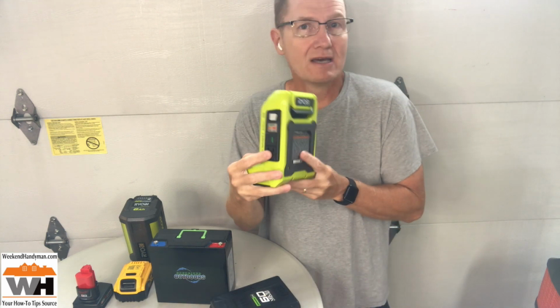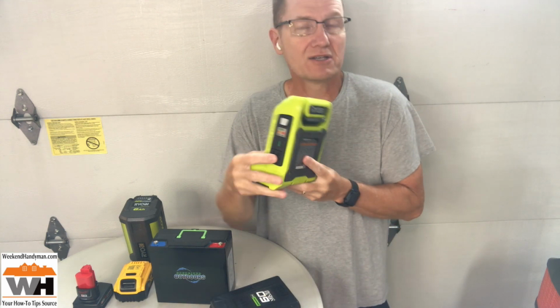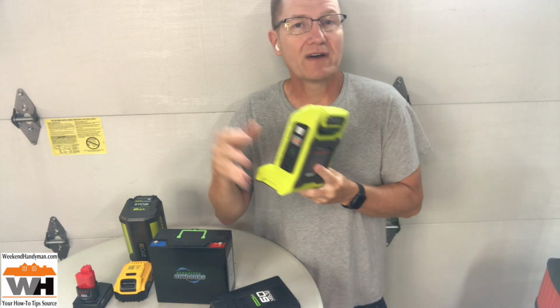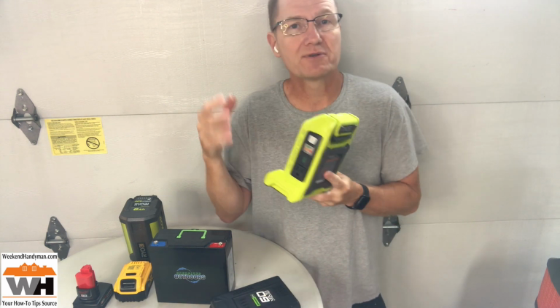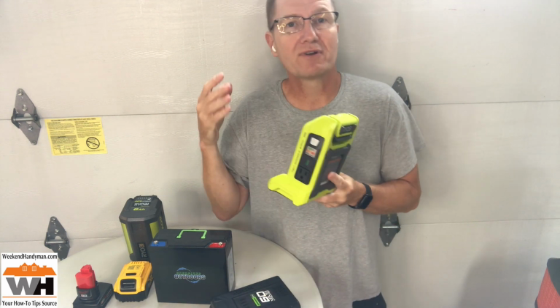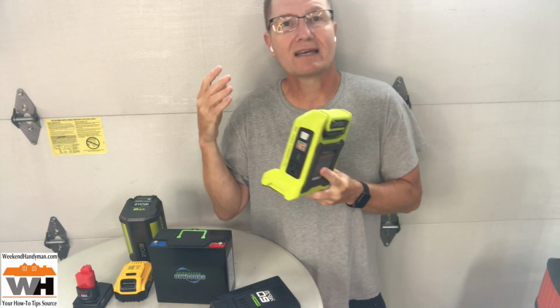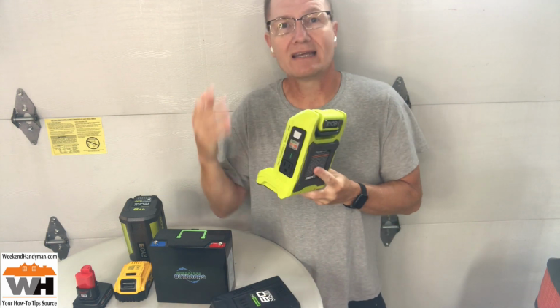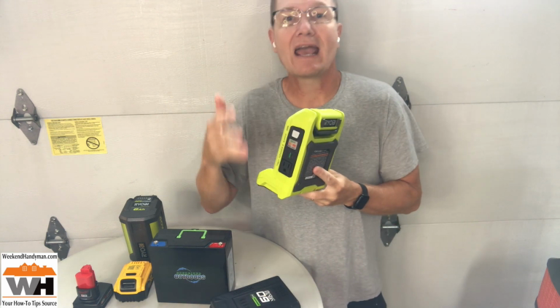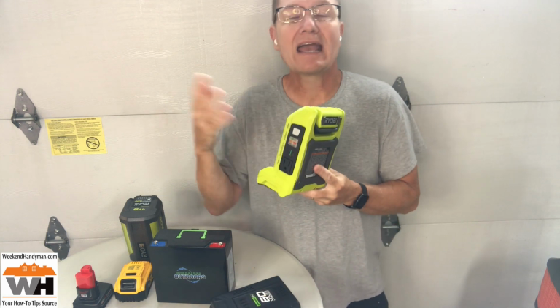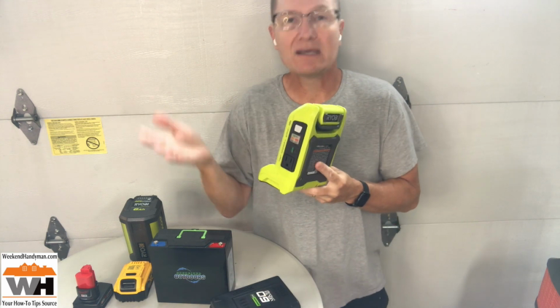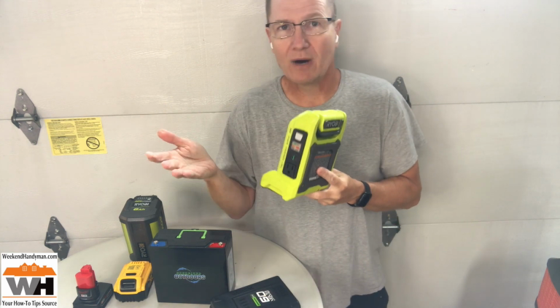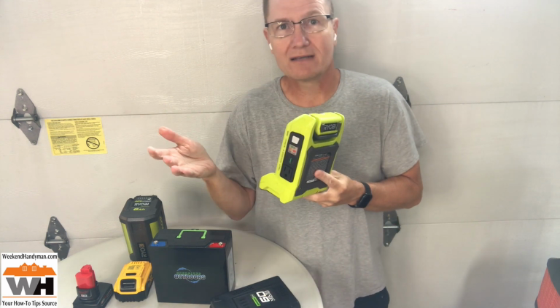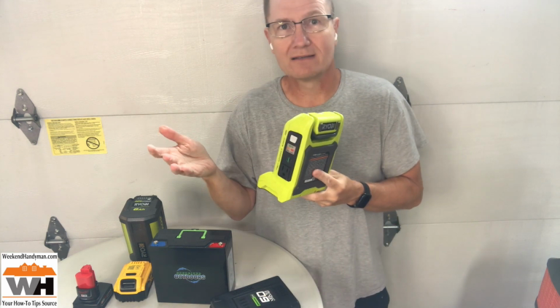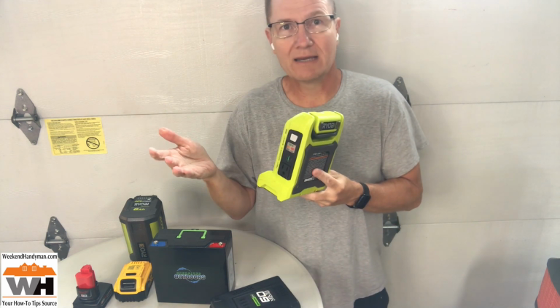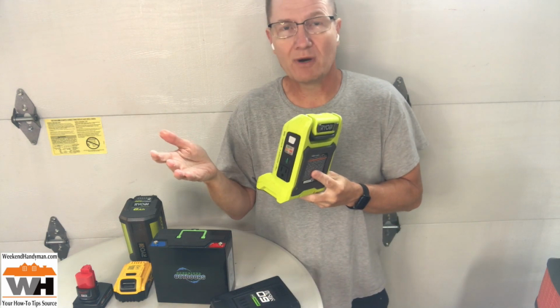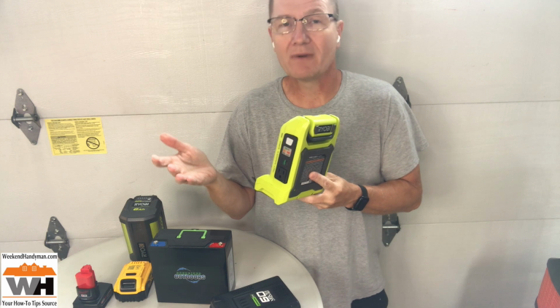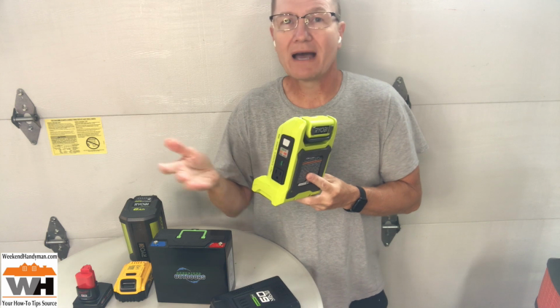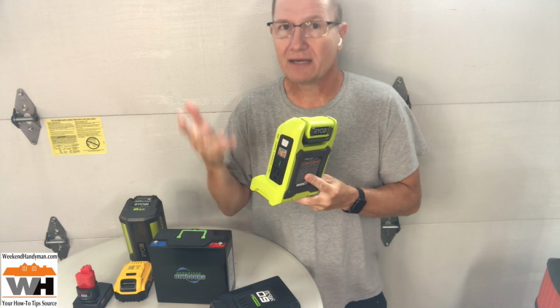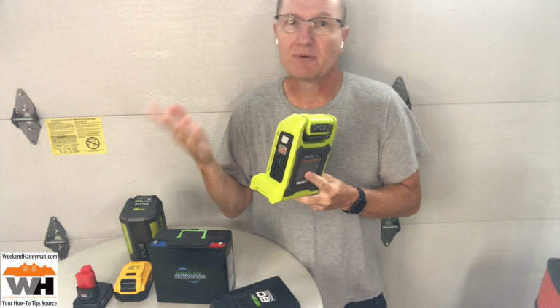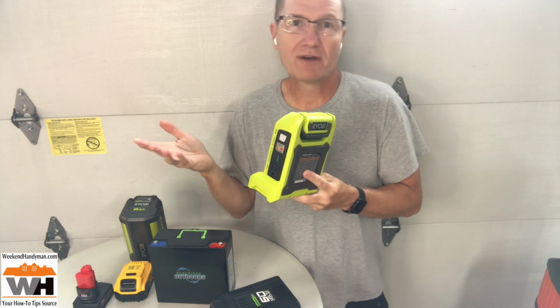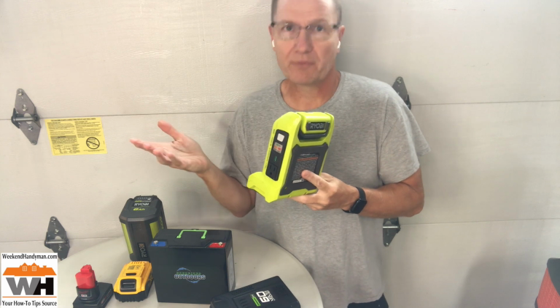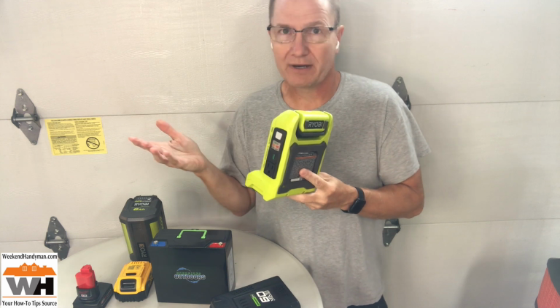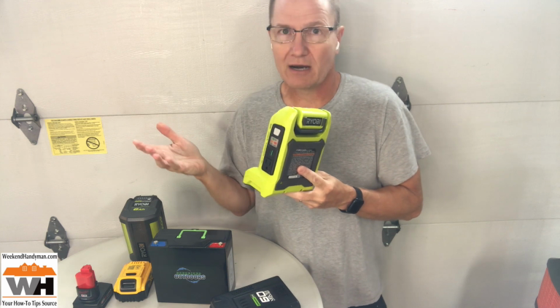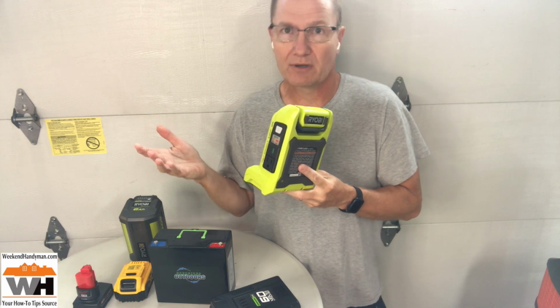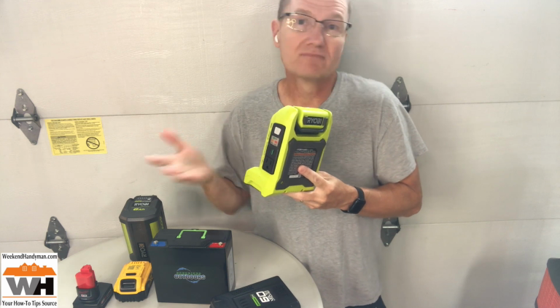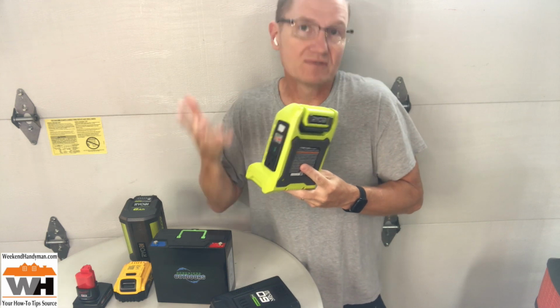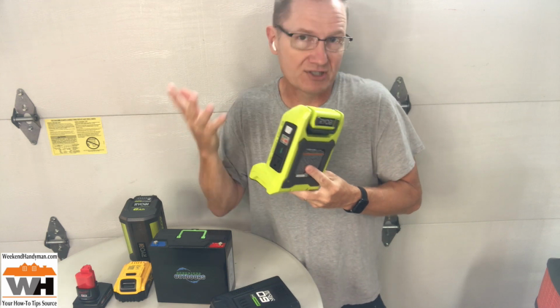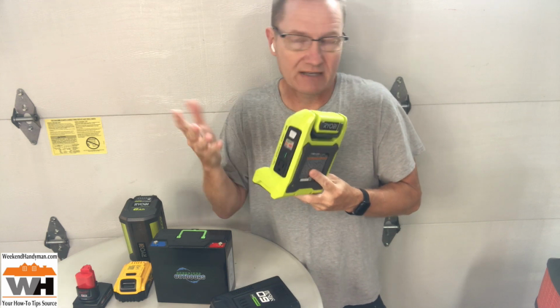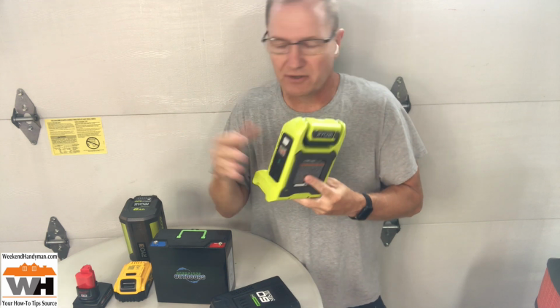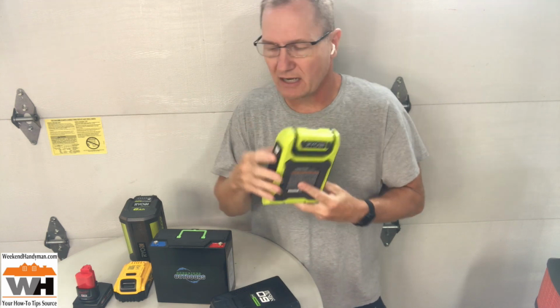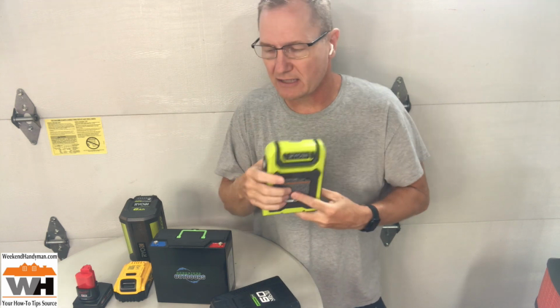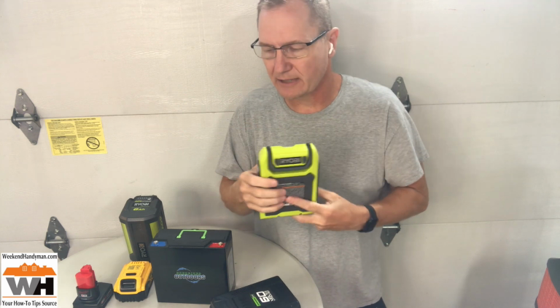So now we've gone from 100 watts down to roughly 85 watts coming out of here. So if I was running an 80-watt light bulb, it would run for about an hour, just to give you an idea.